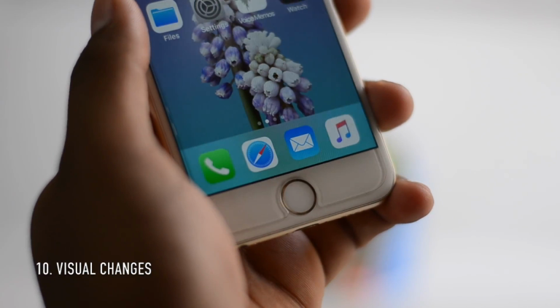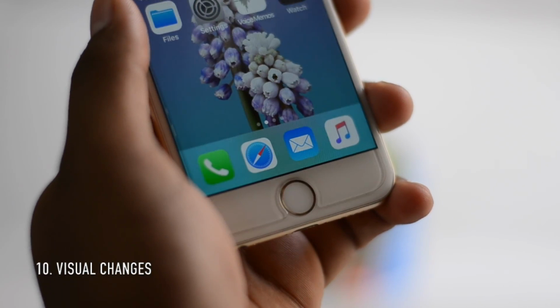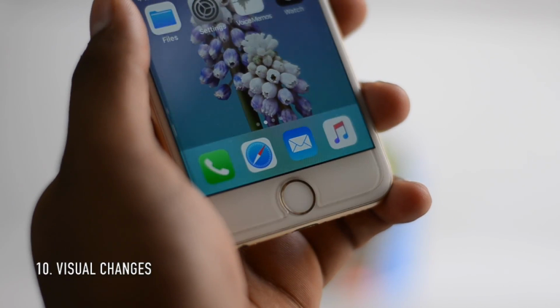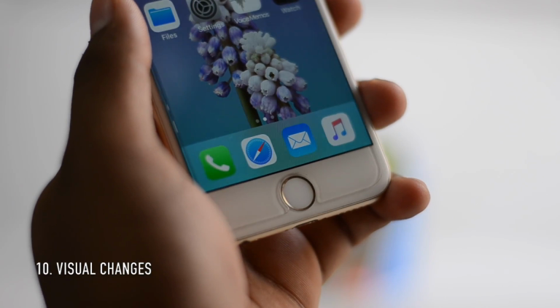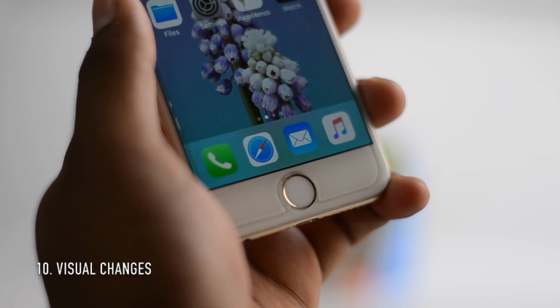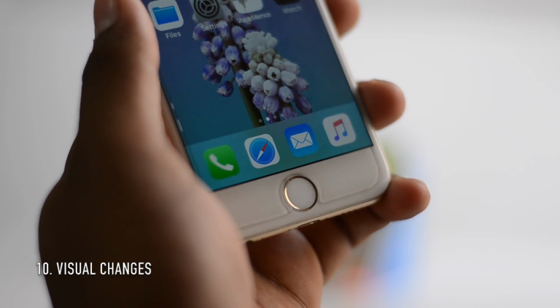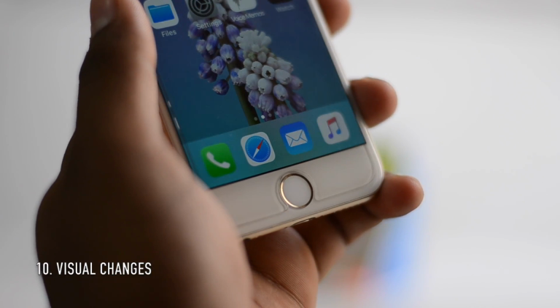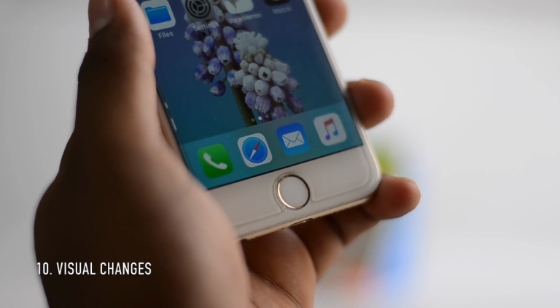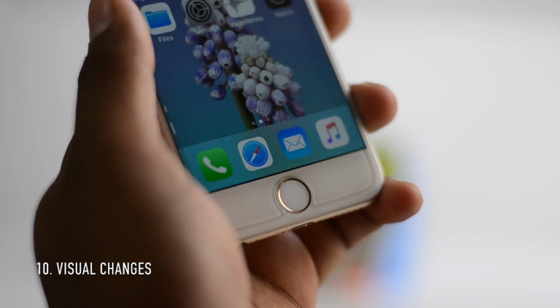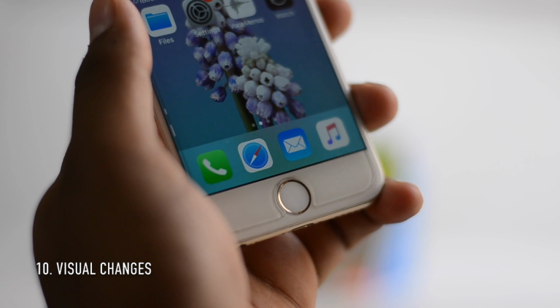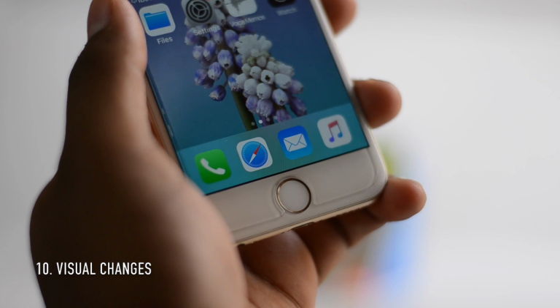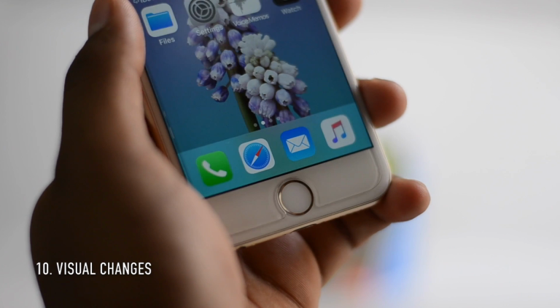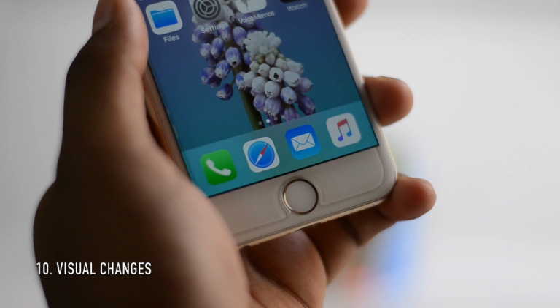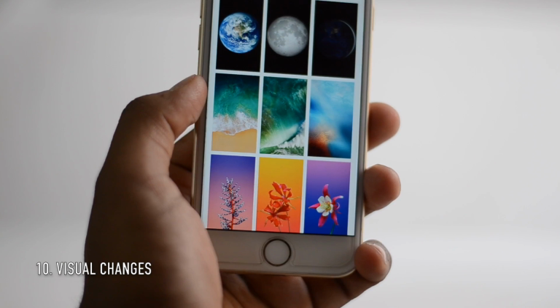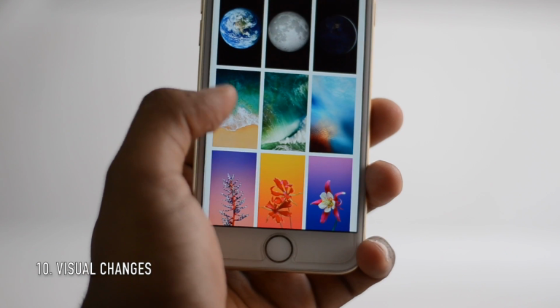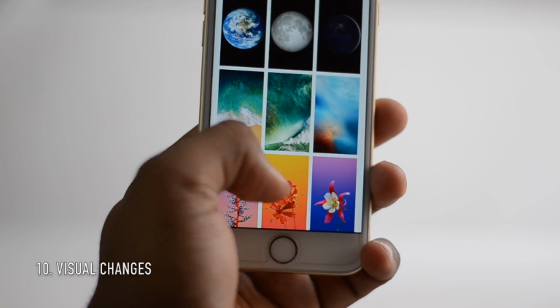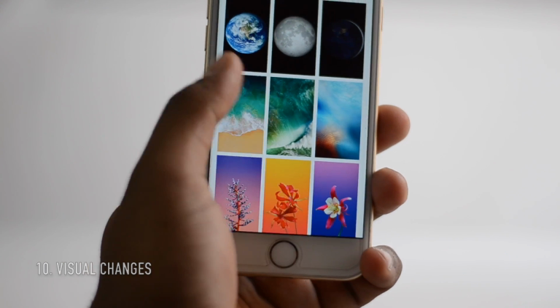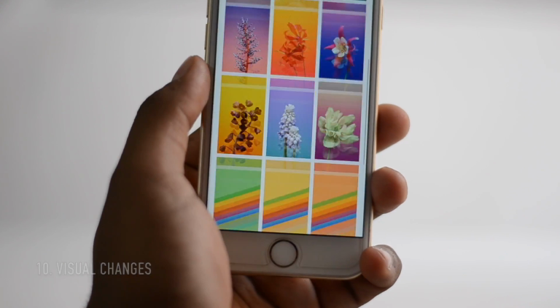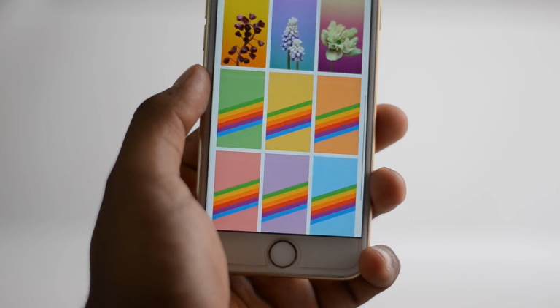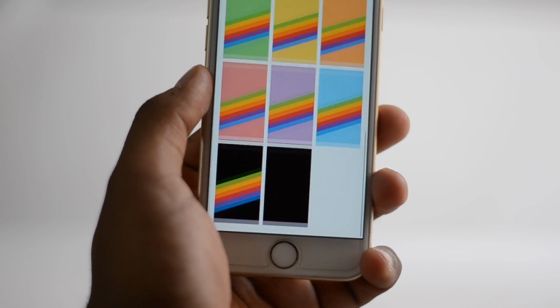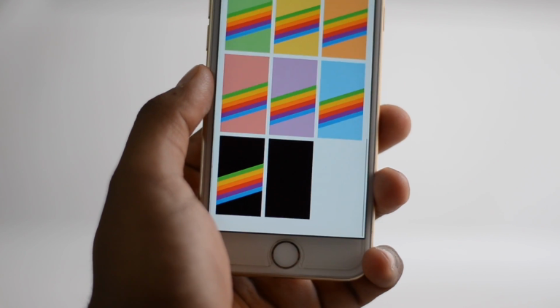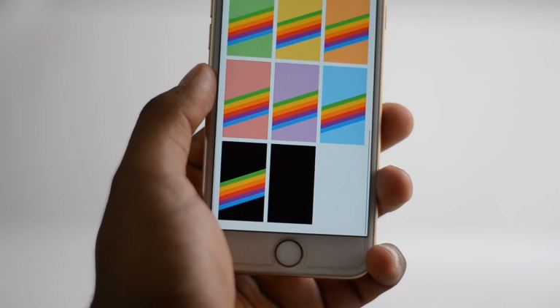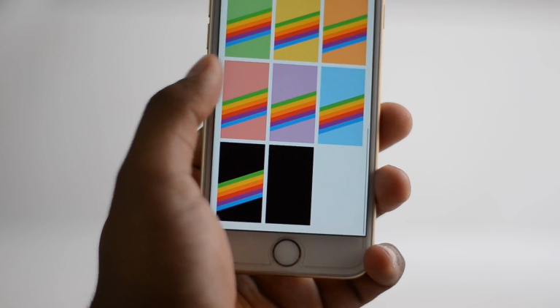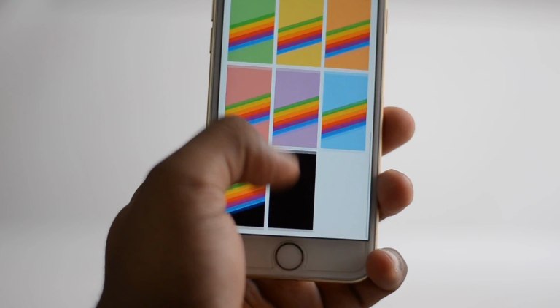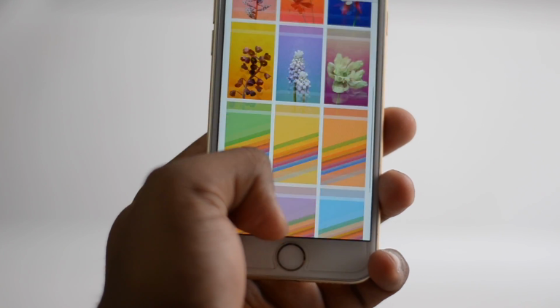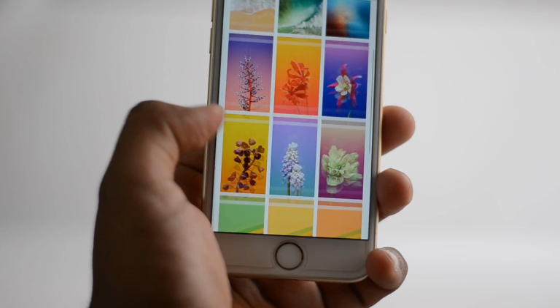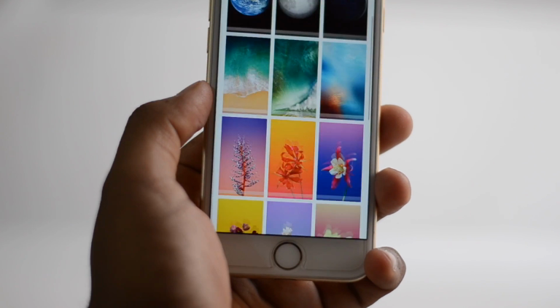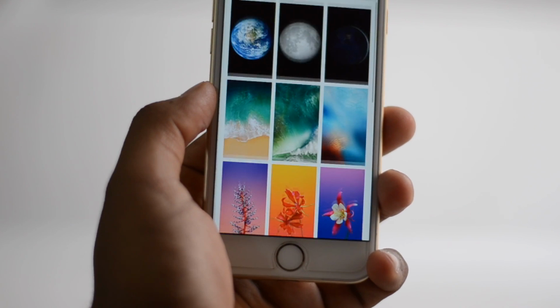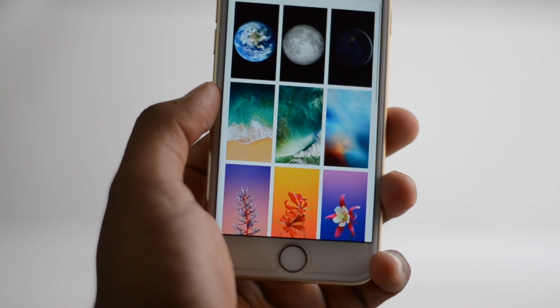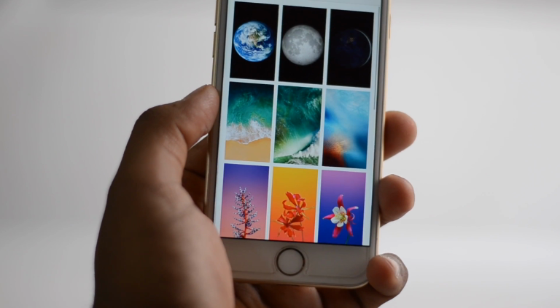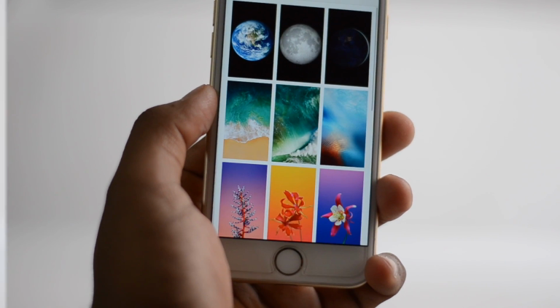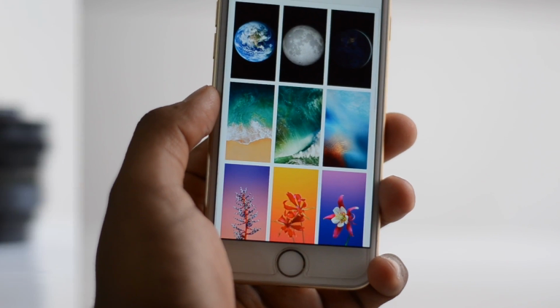There are many visual changes as well — there are no labels on the dock, there are newer icons, and new wallpapers that look really cool.